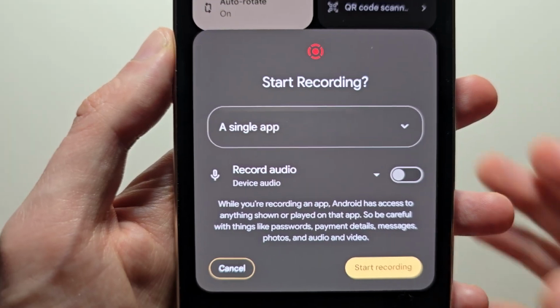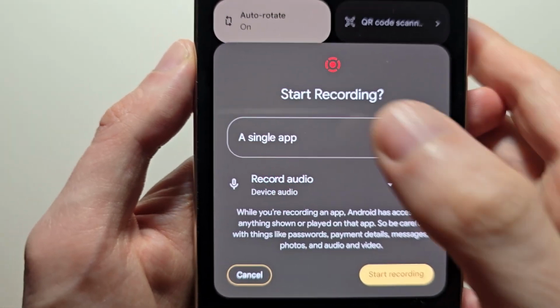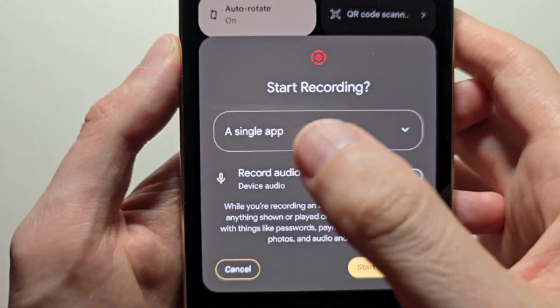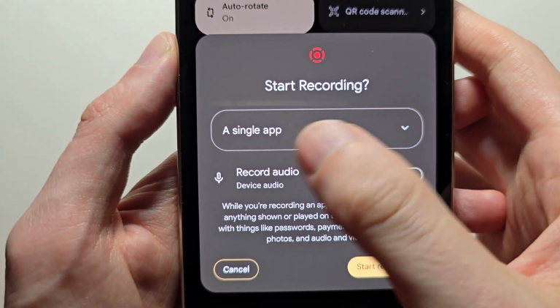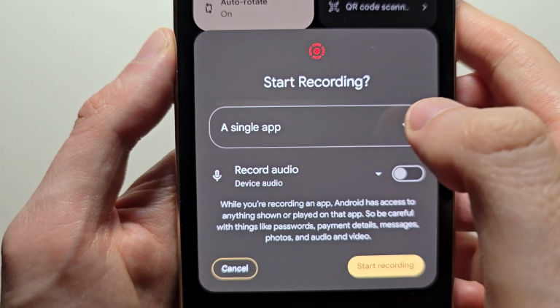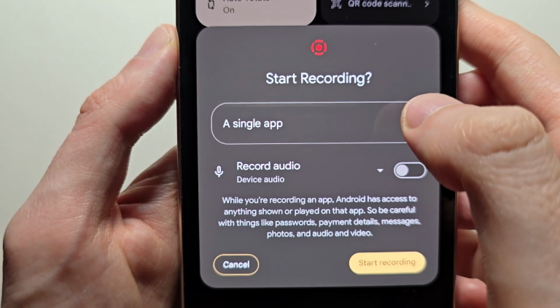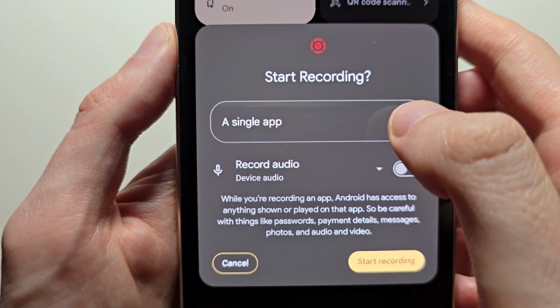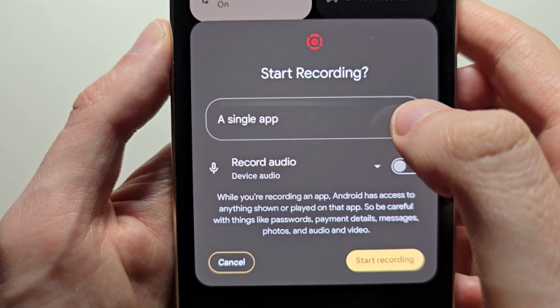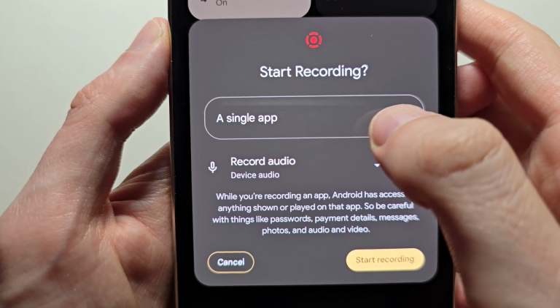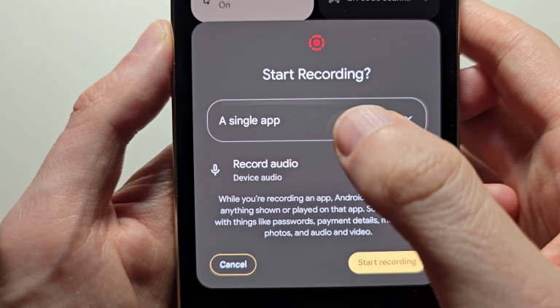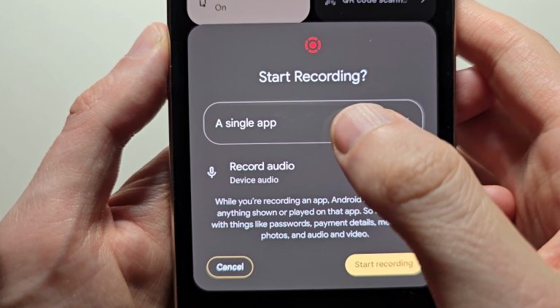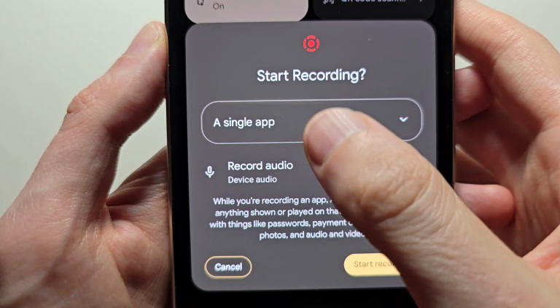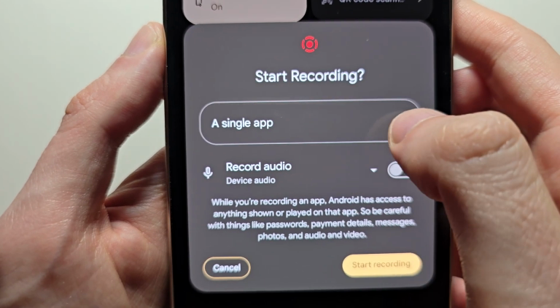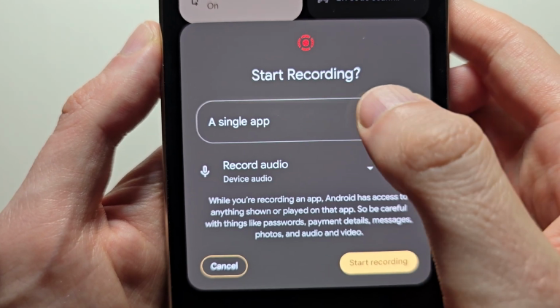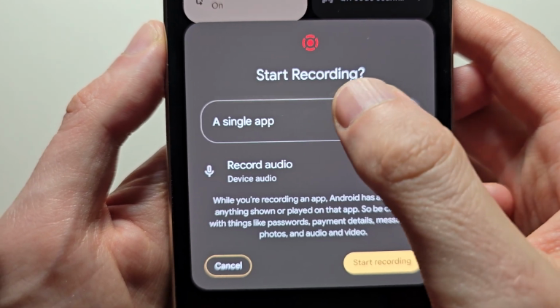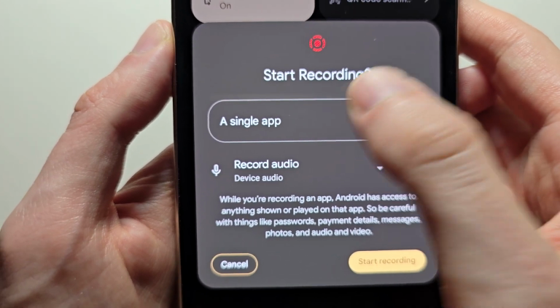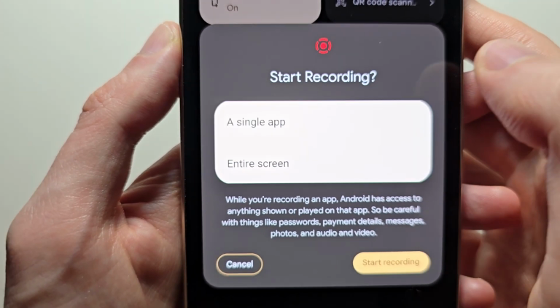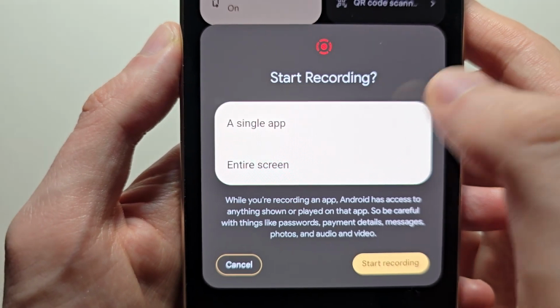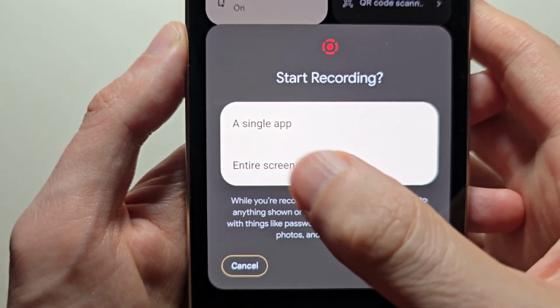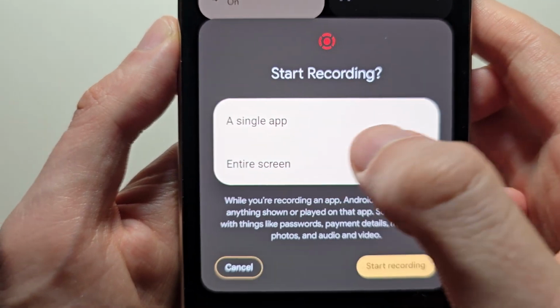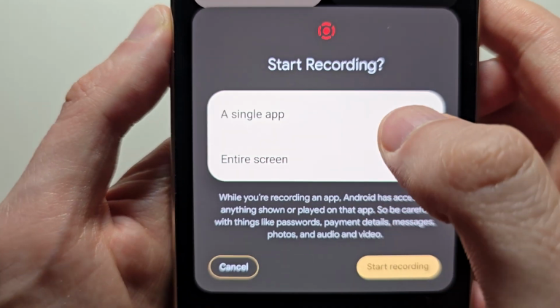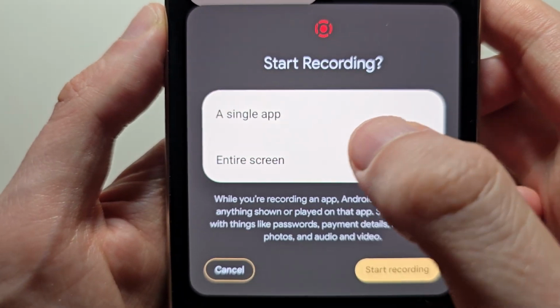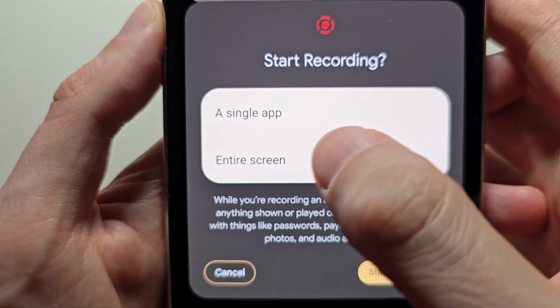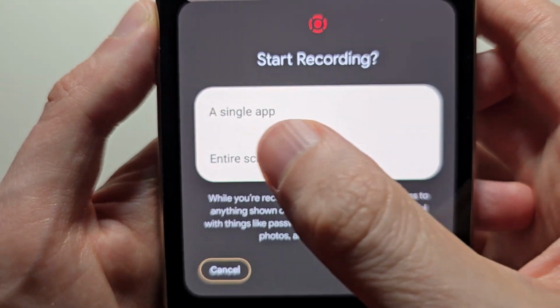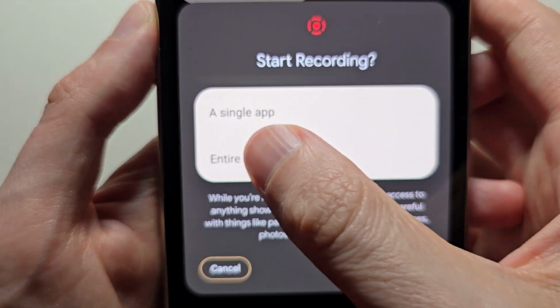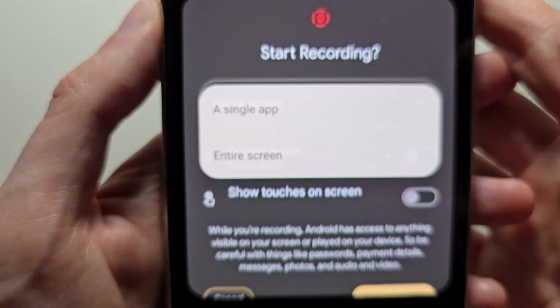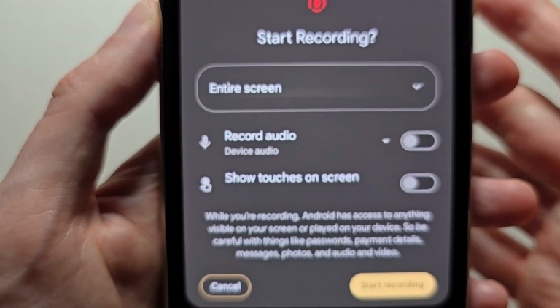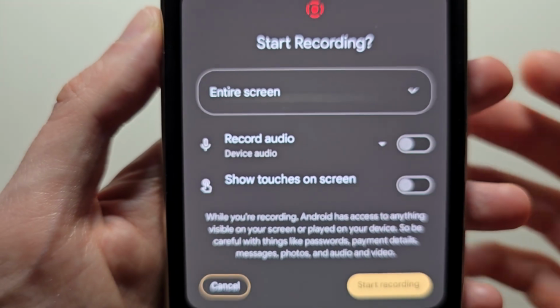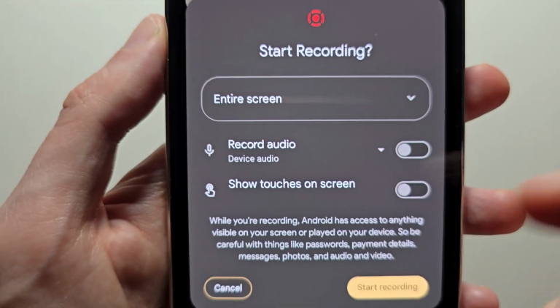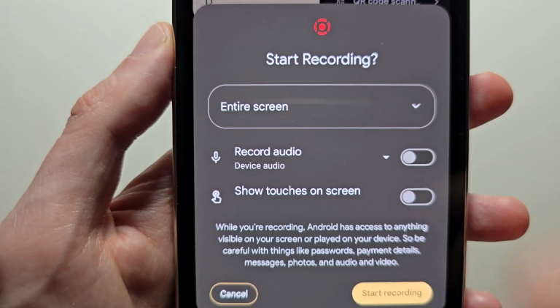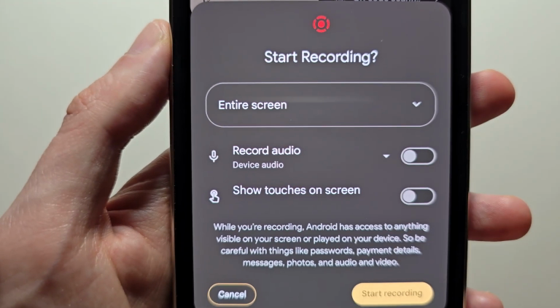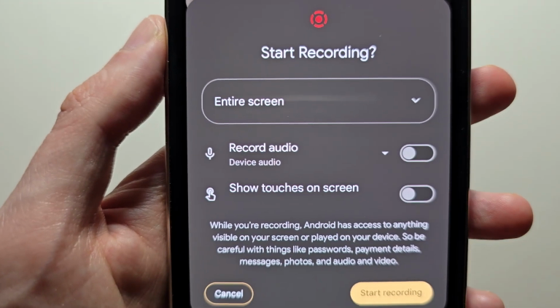Now very important — you have the option of recording just one app, or the entire screen. Going to go with that.